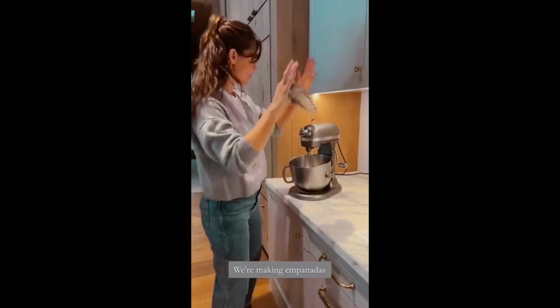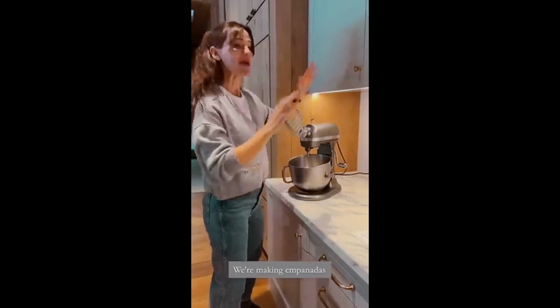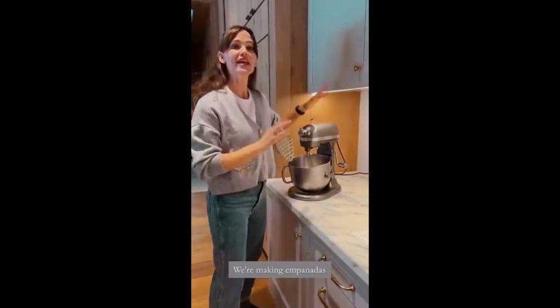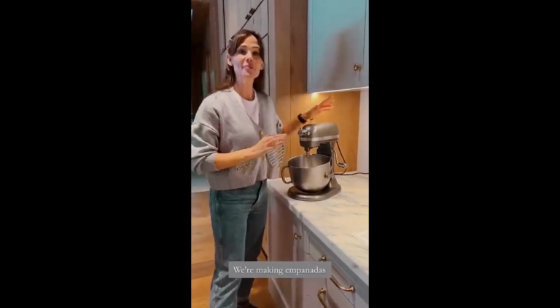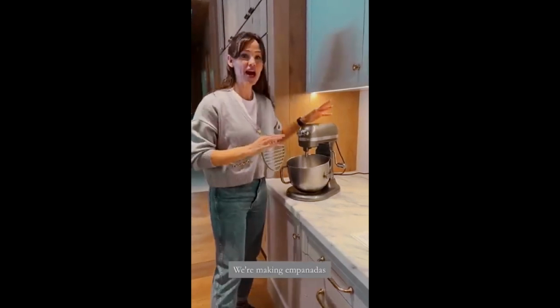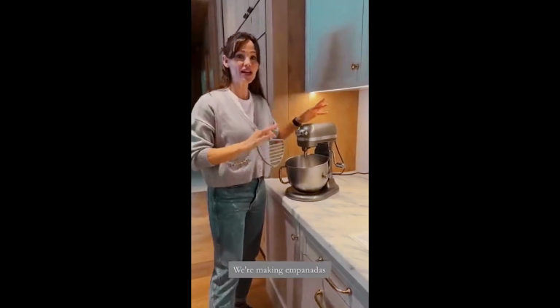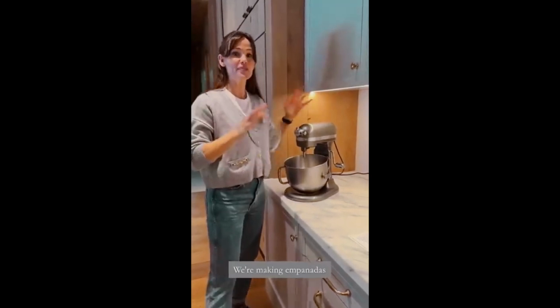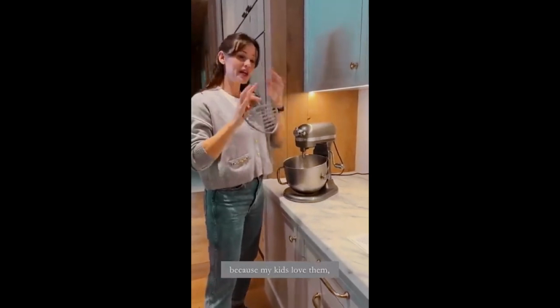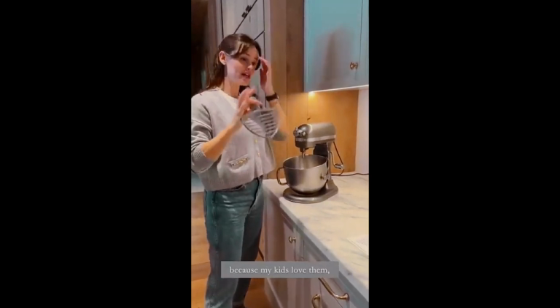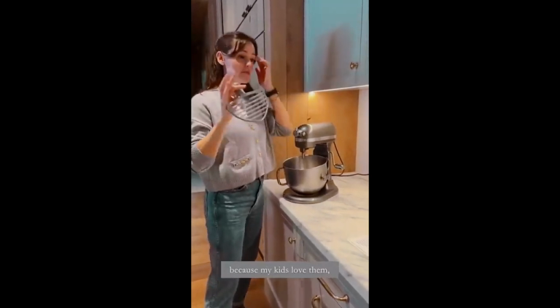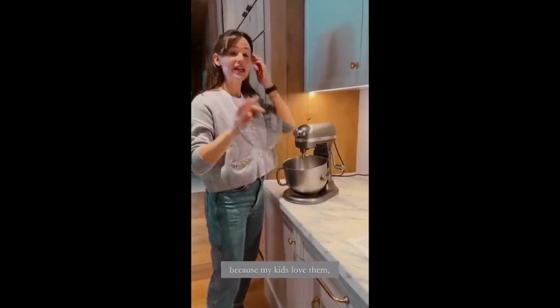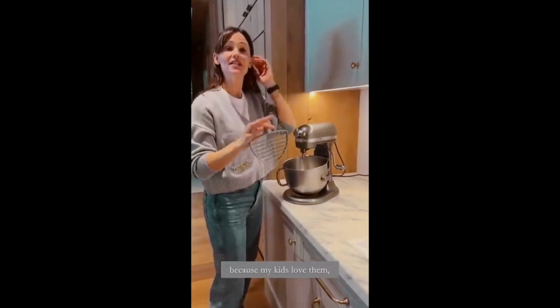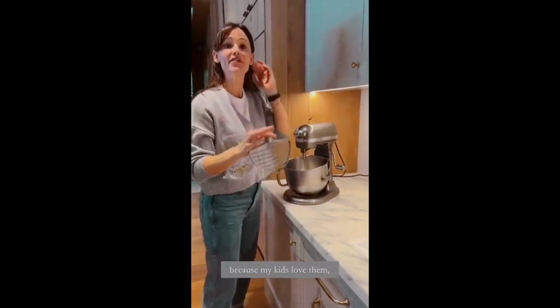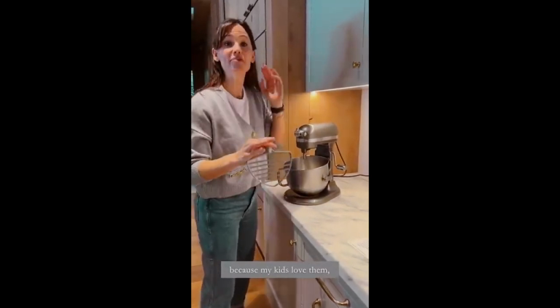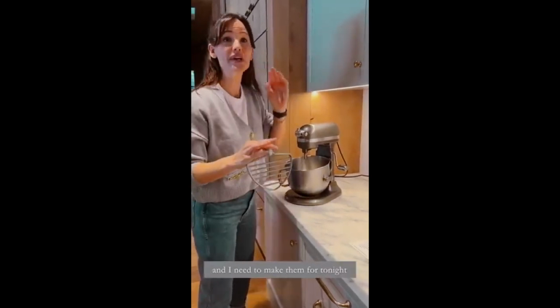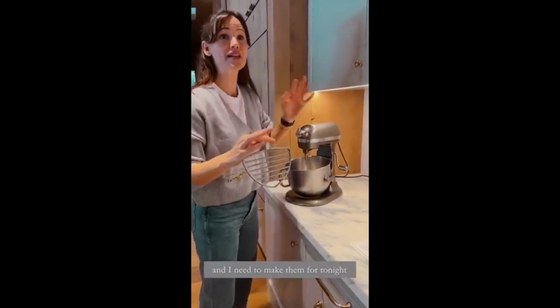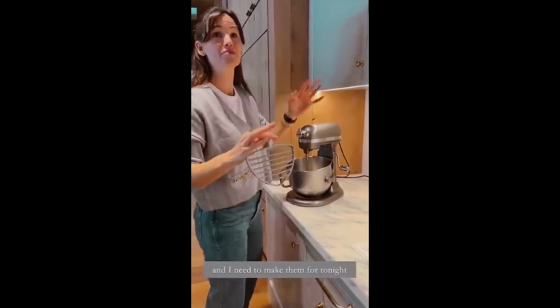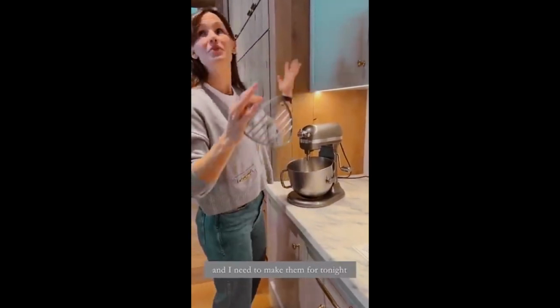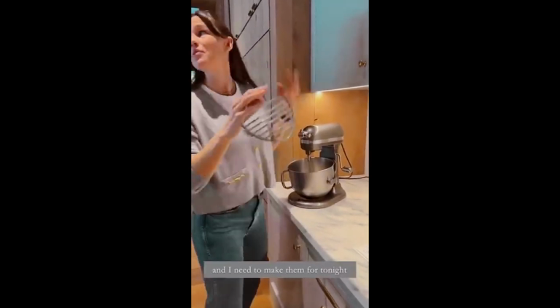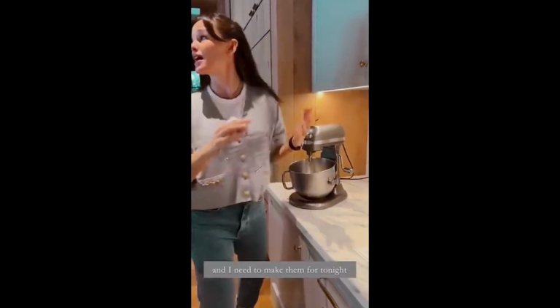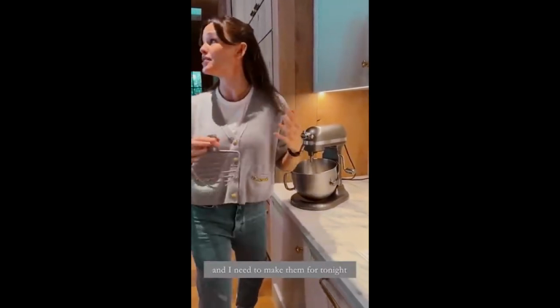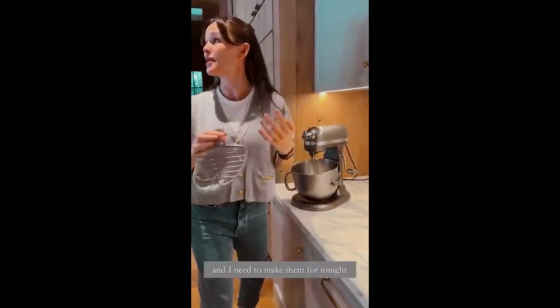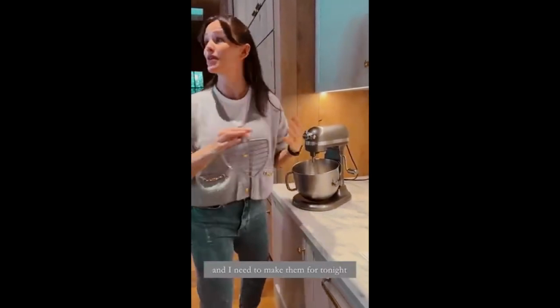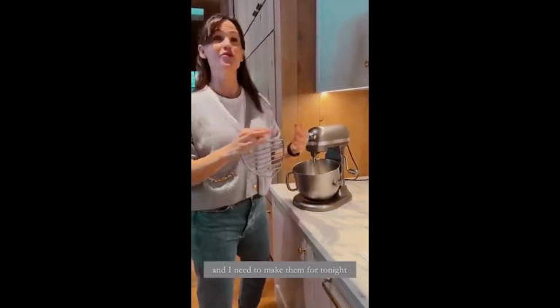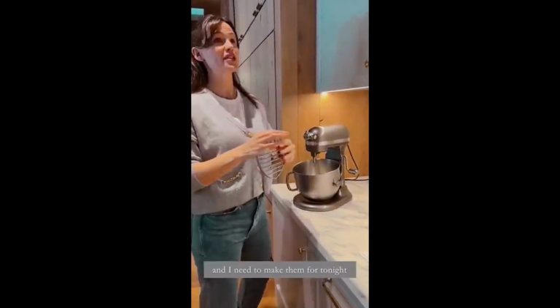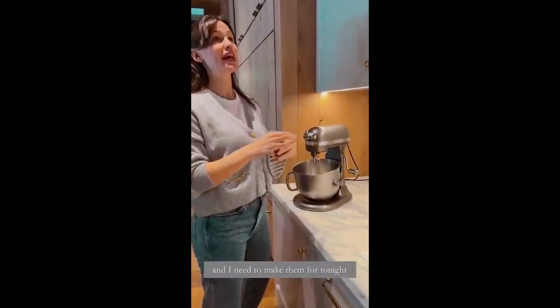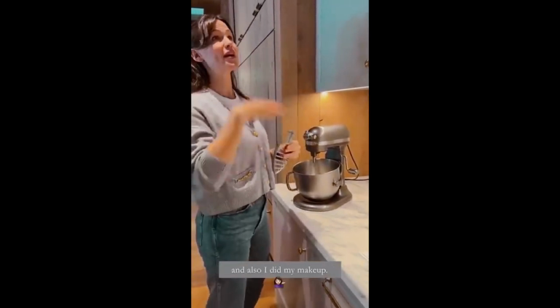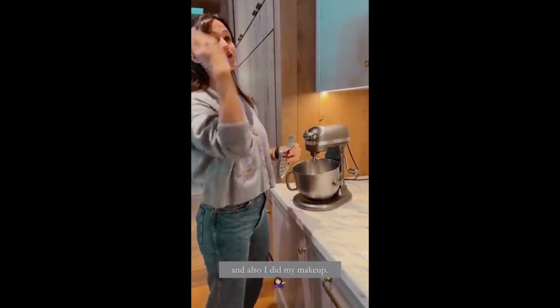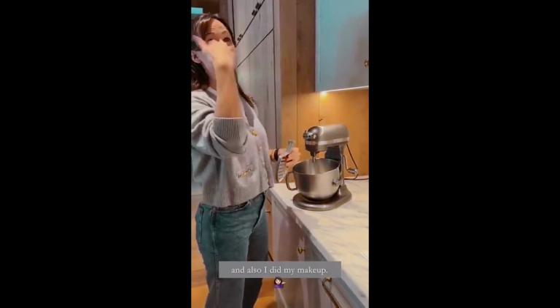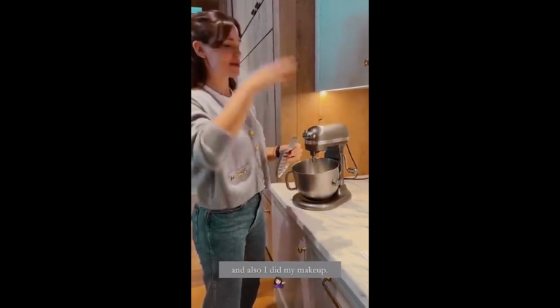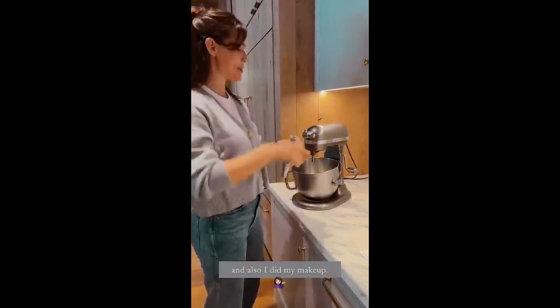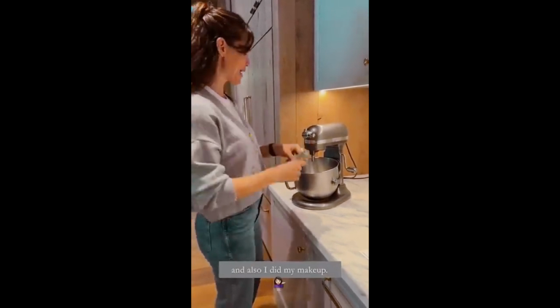We're making empanadas because my kids love them and I need to make them for tonight. And also, I did my makeup.